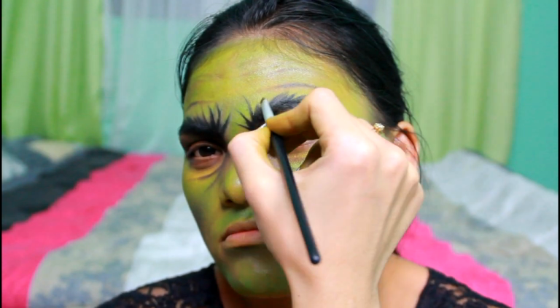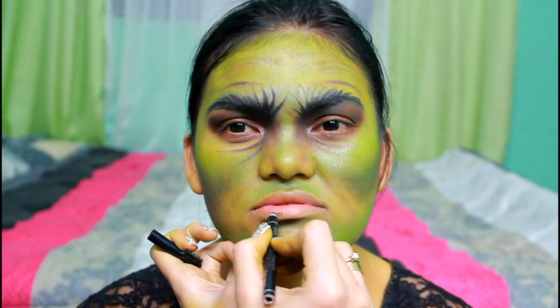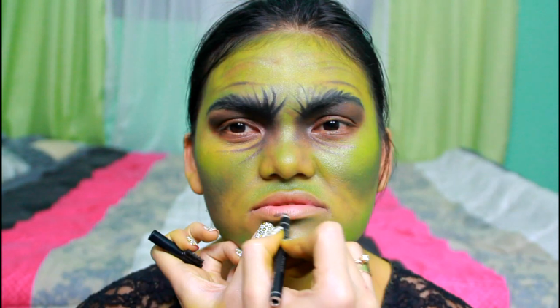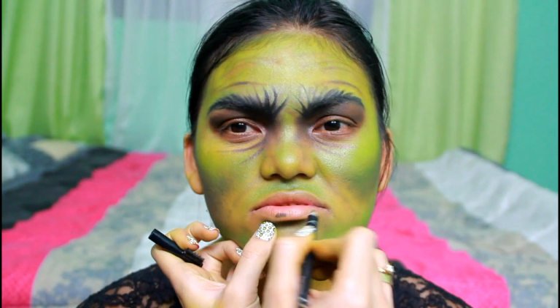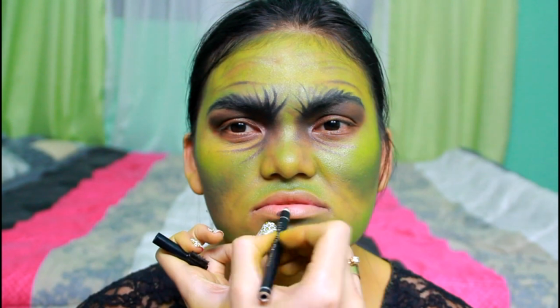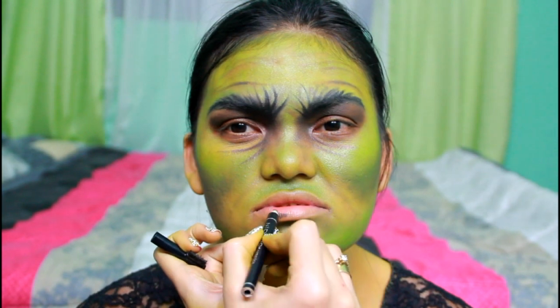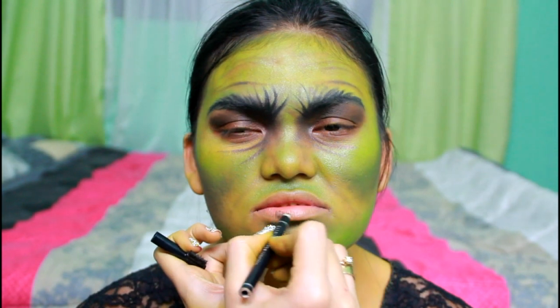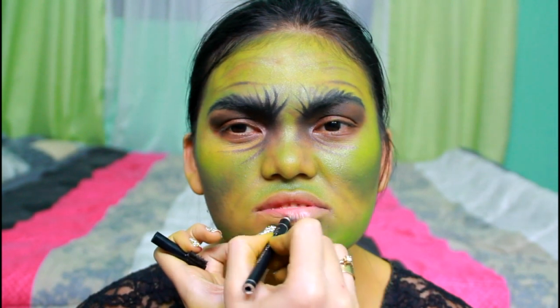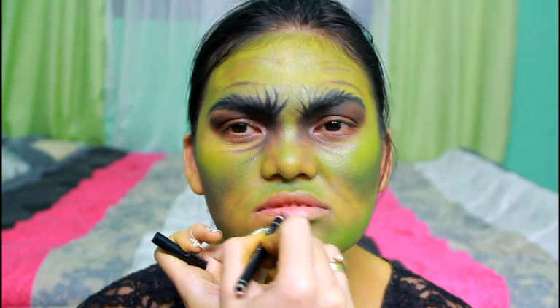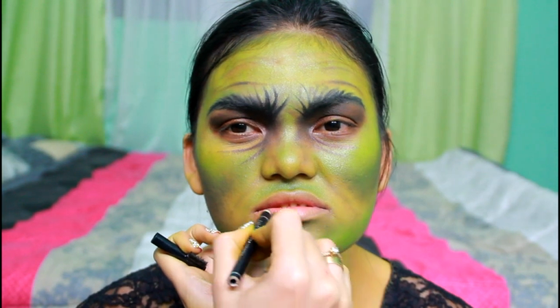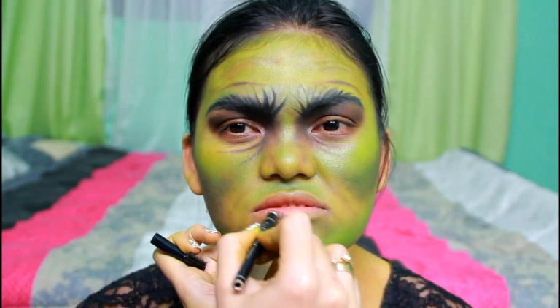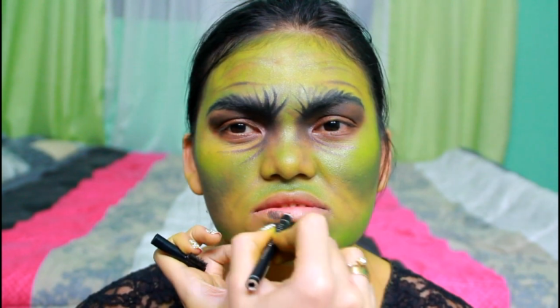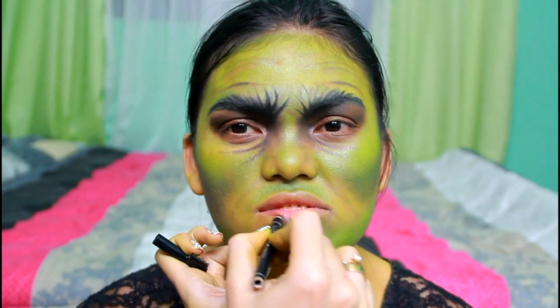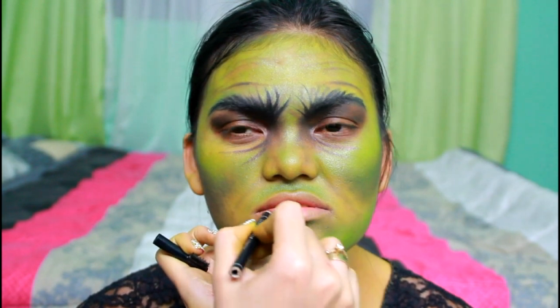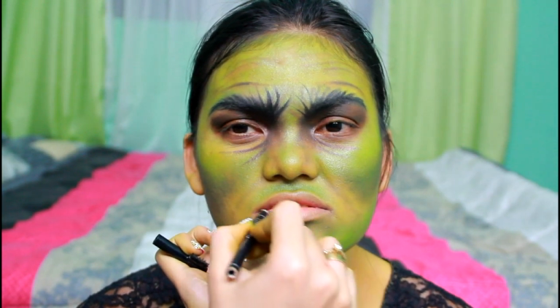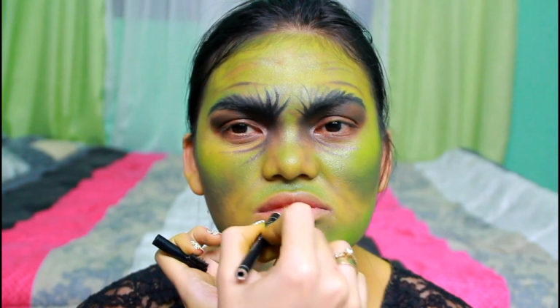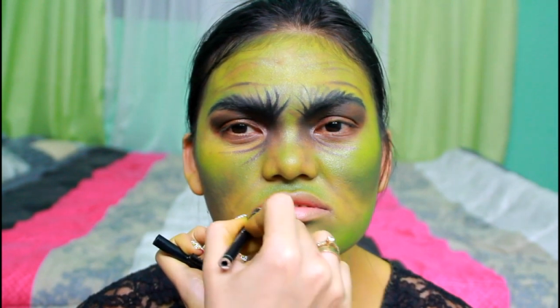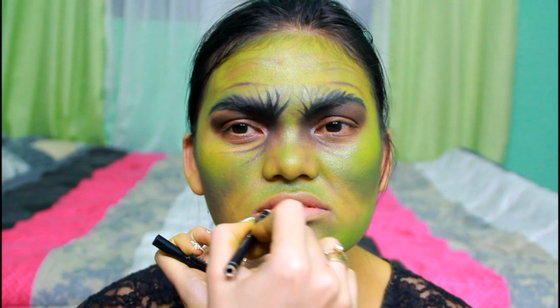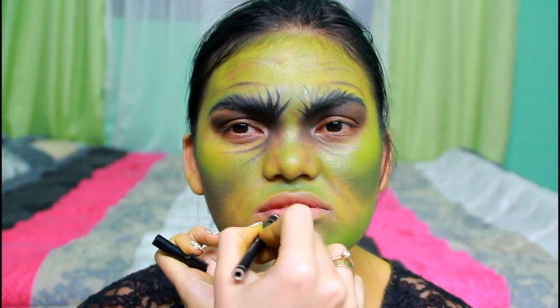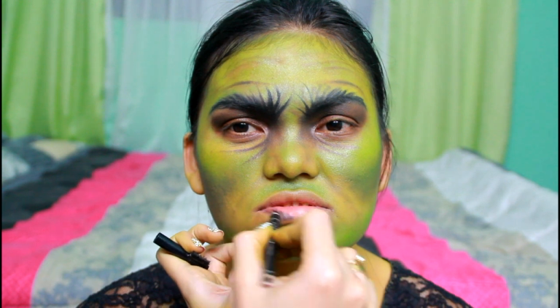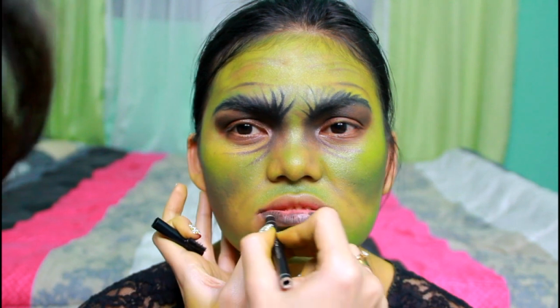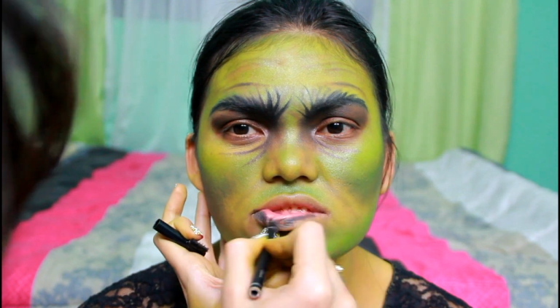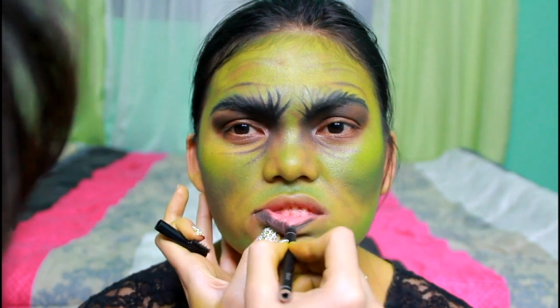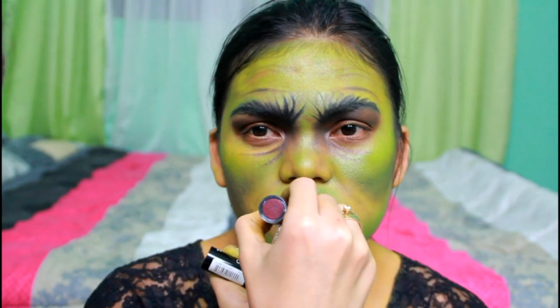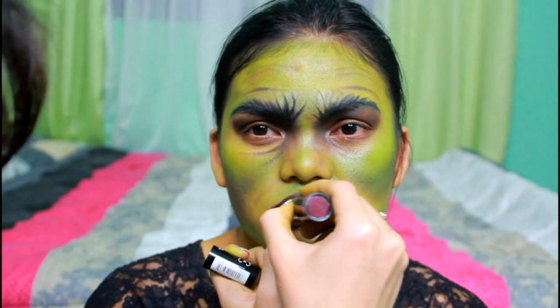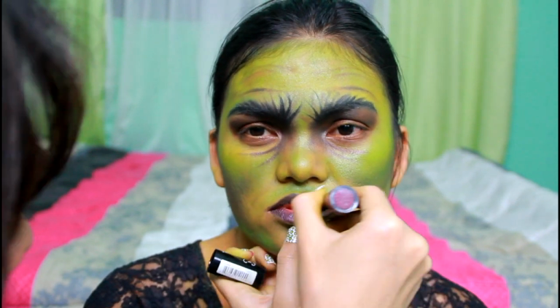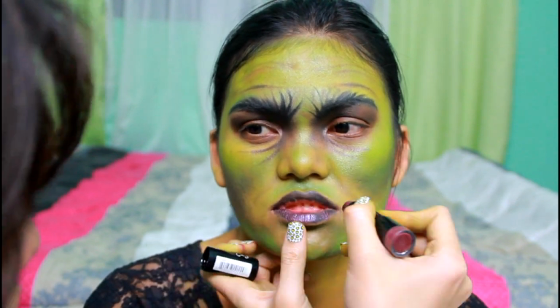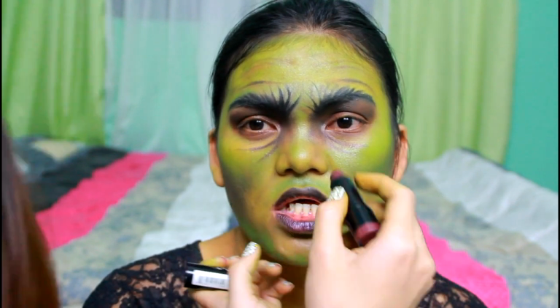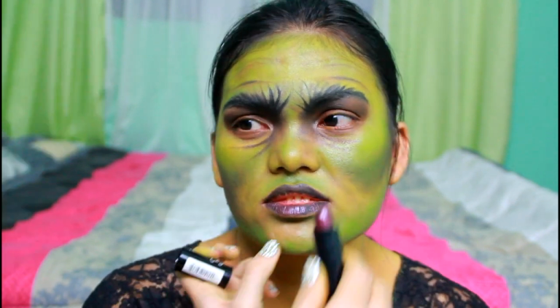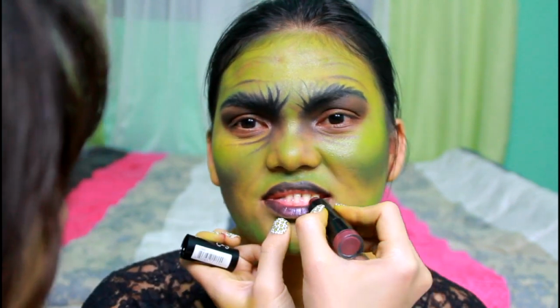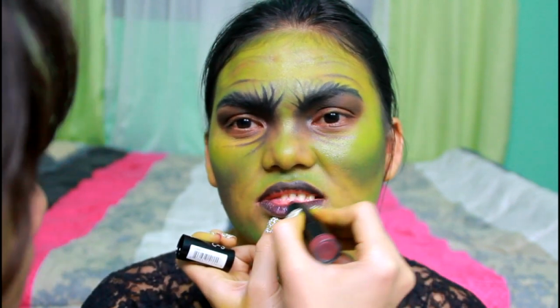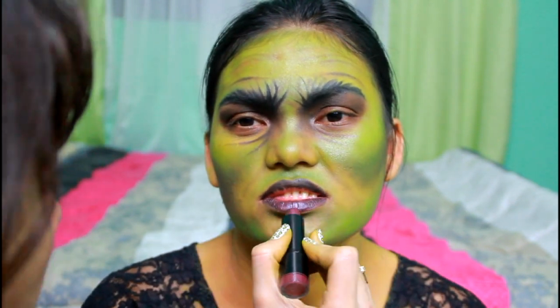For the lips, I used a black eye pencil as a base since I couldn't find my black lipstick. Then I covered it up with a dark balm lipstick from NYX.